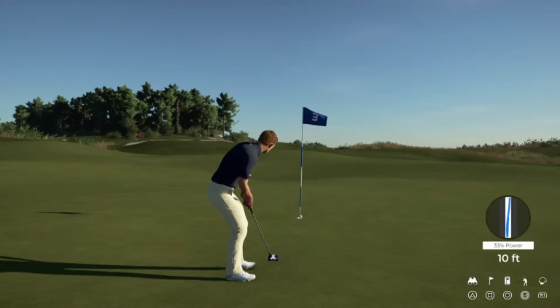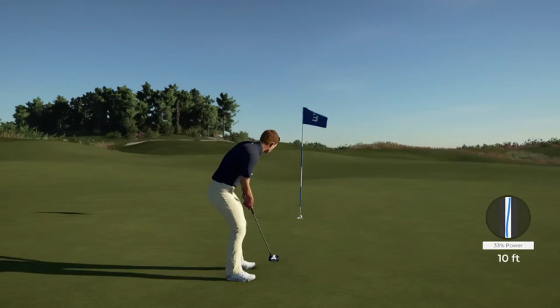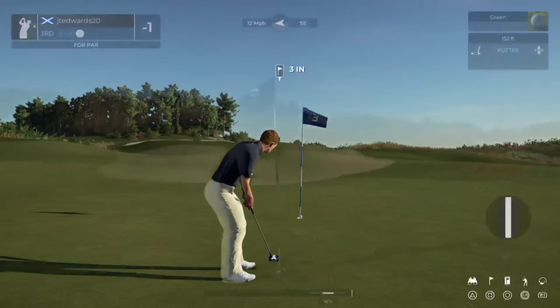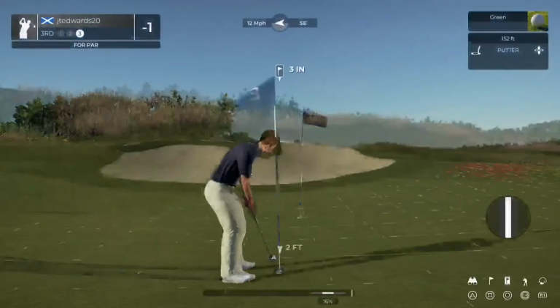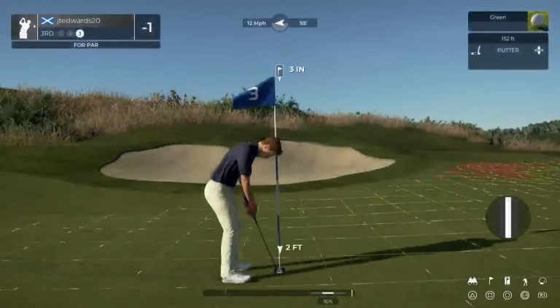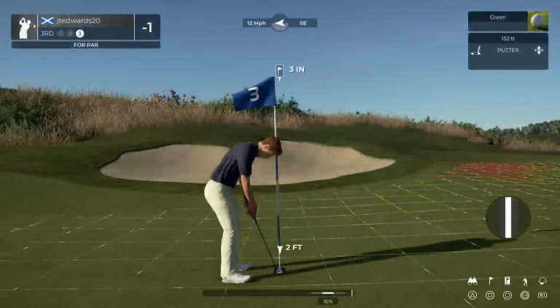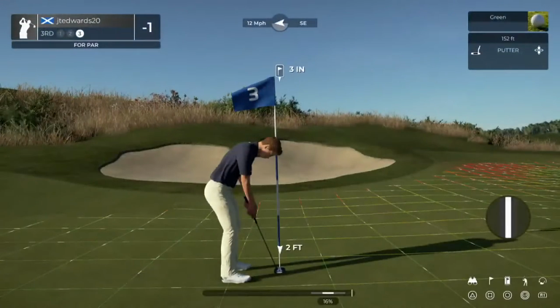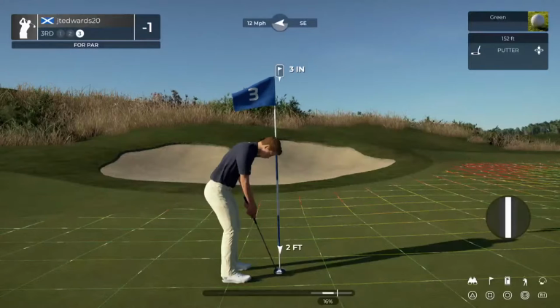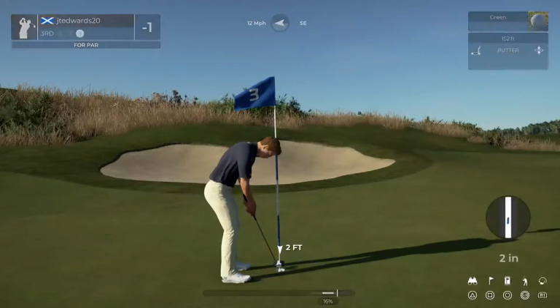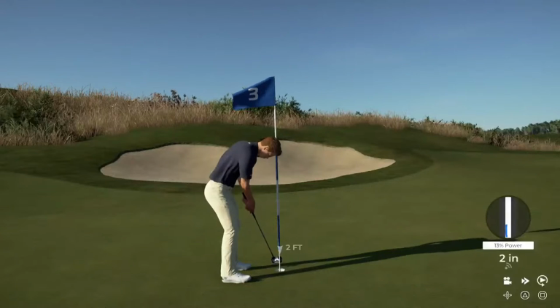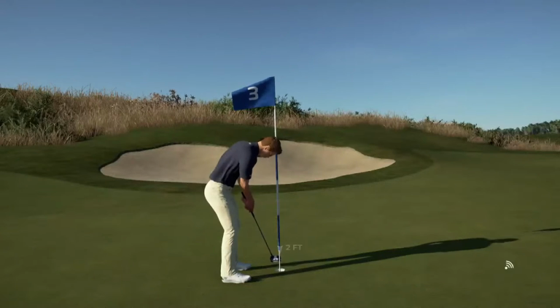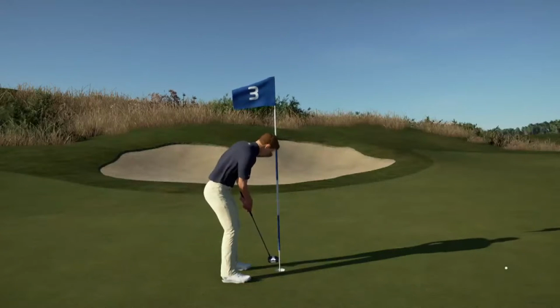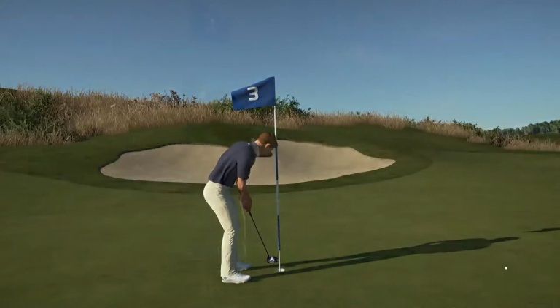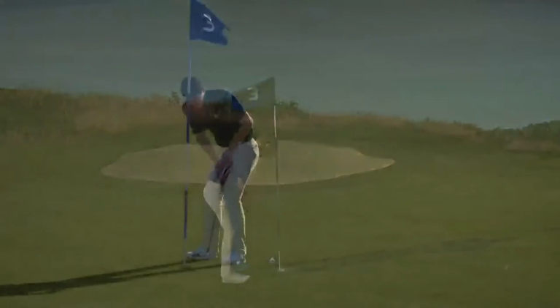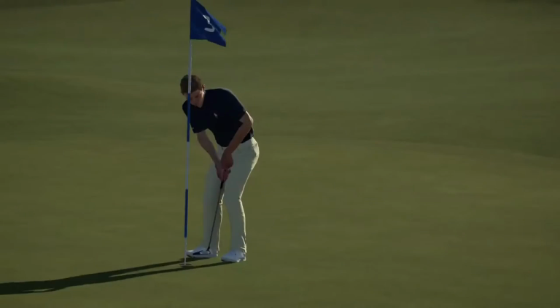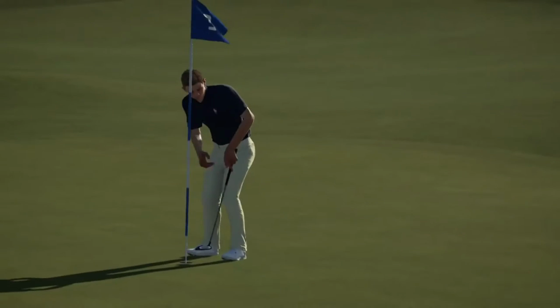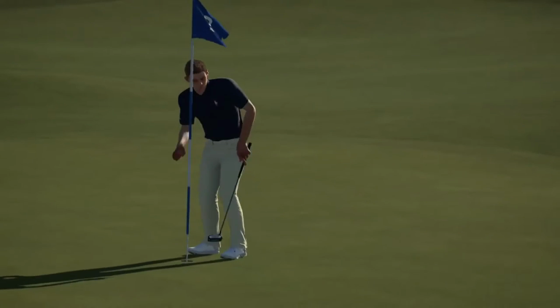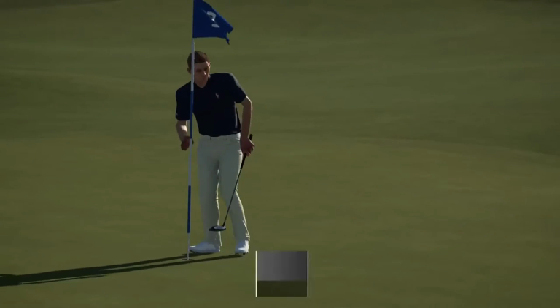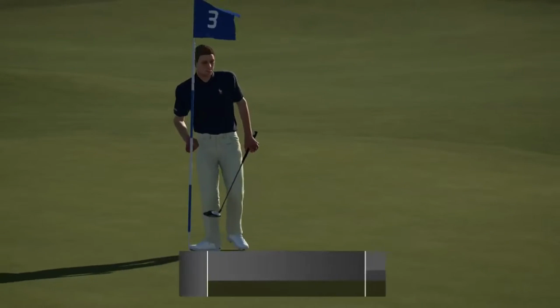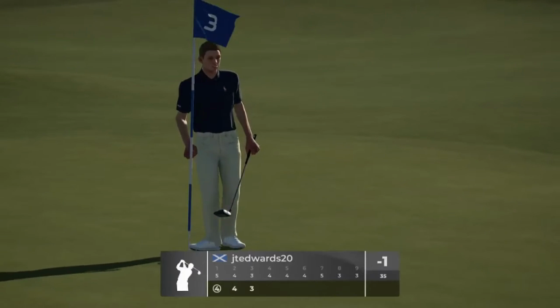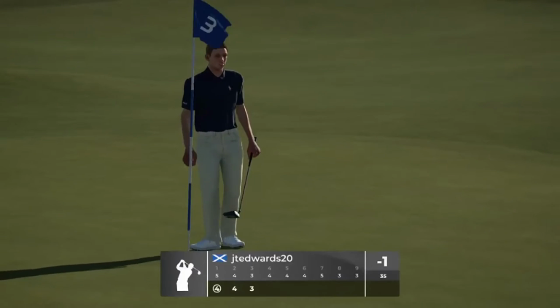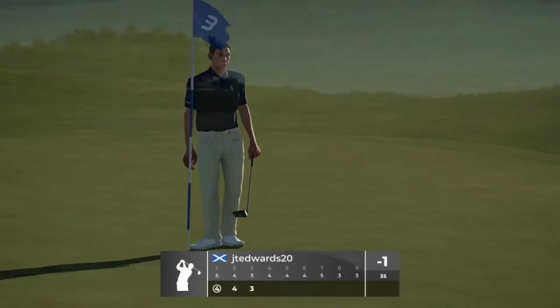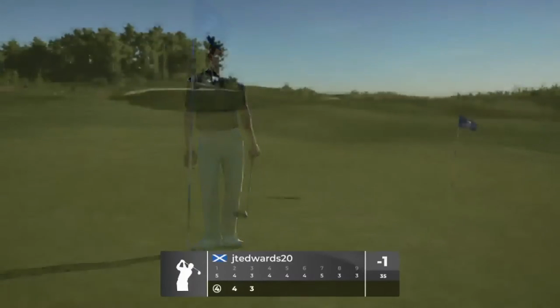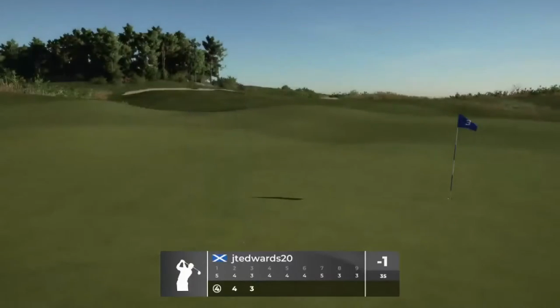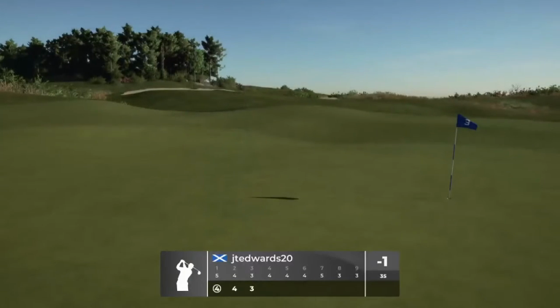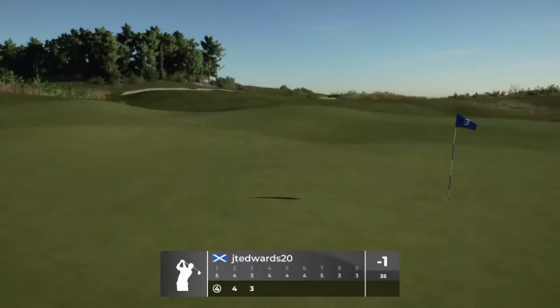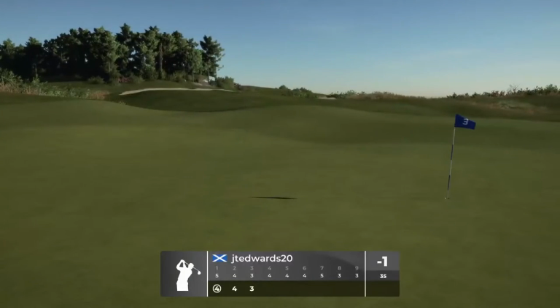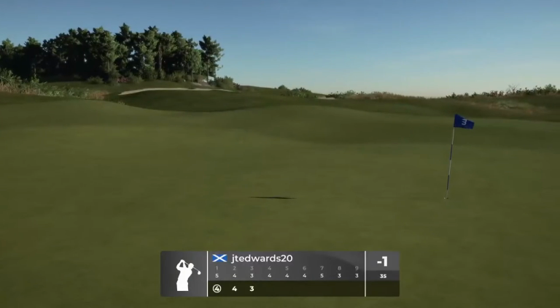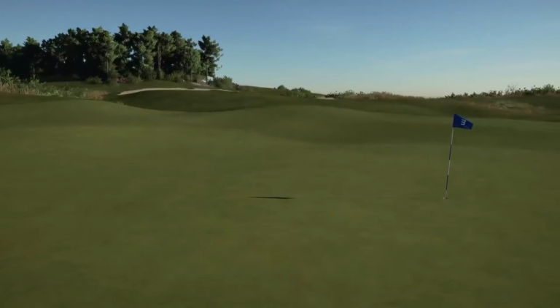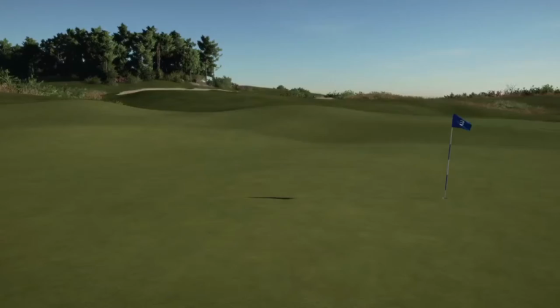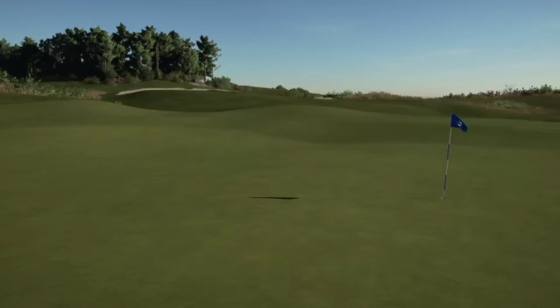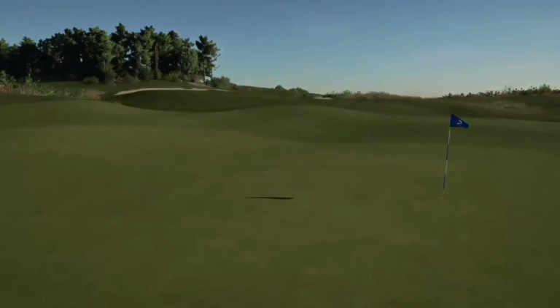Oh, come on. All right, let's give this a tap and be on our way. Tapping that one in for par. Moving on.